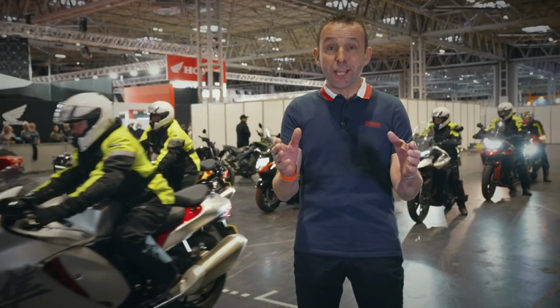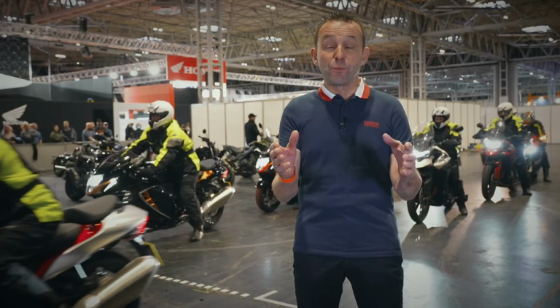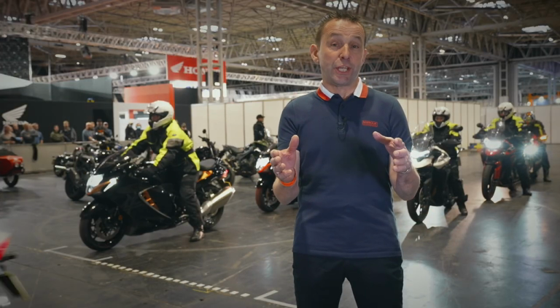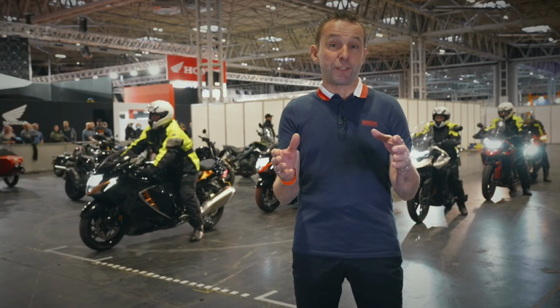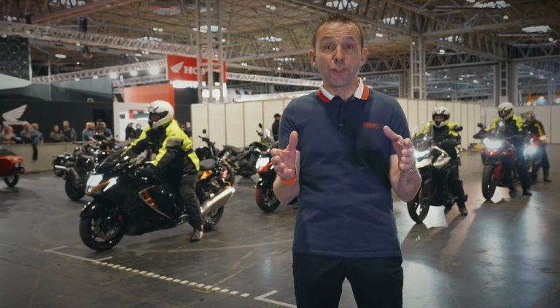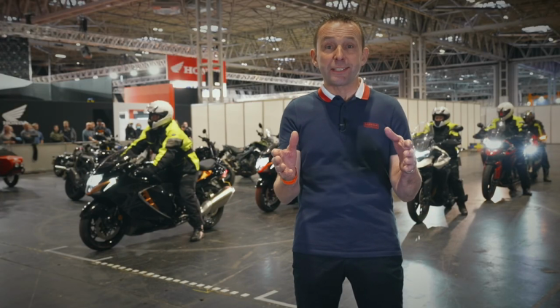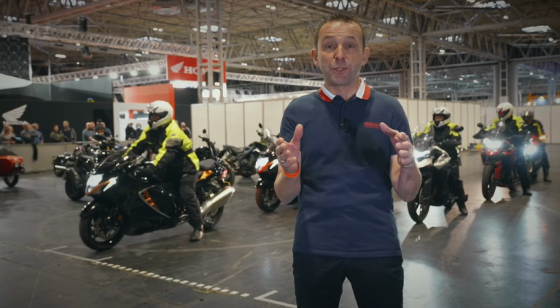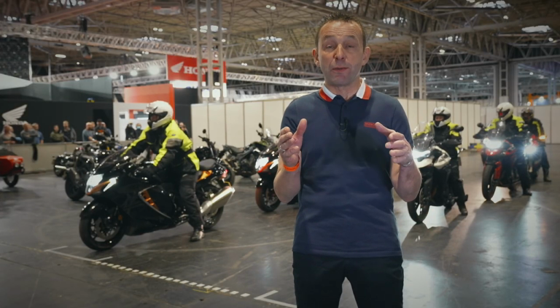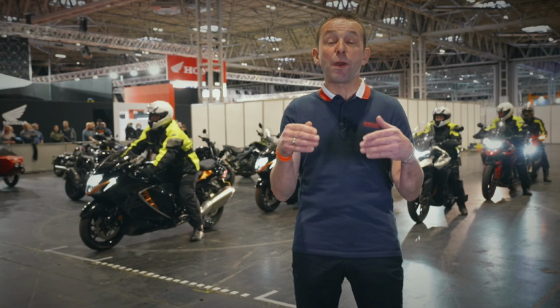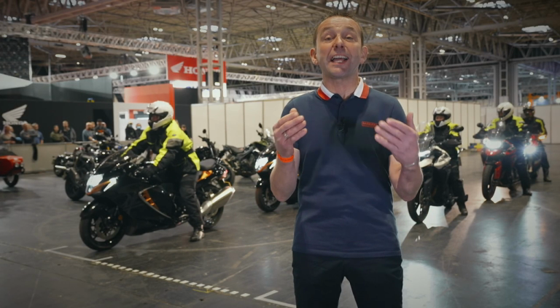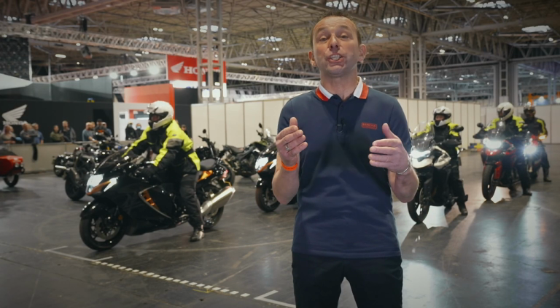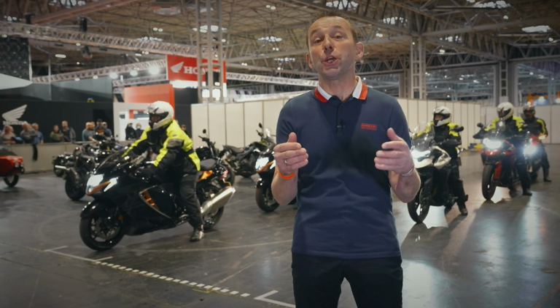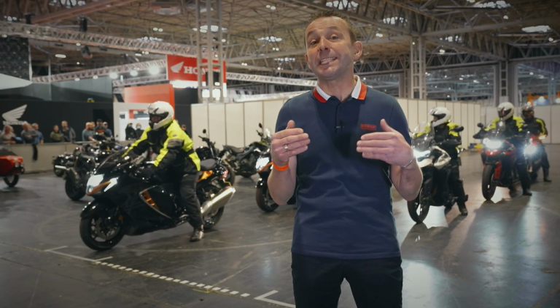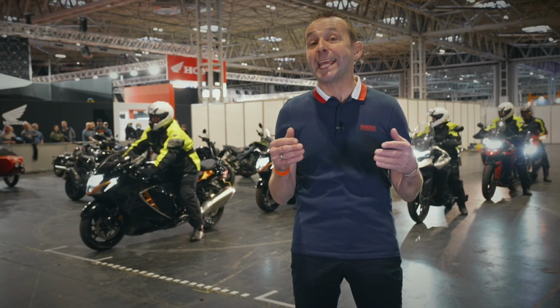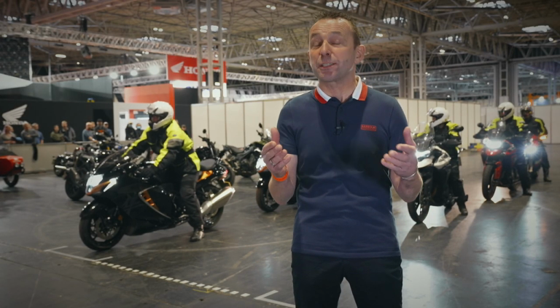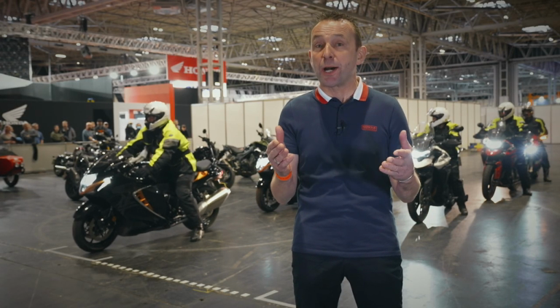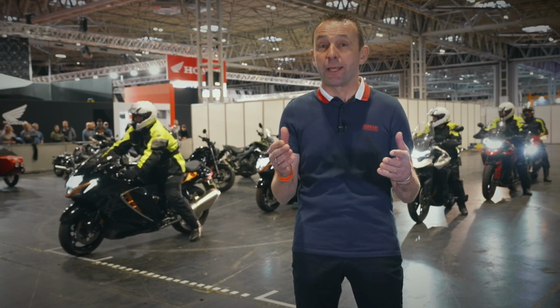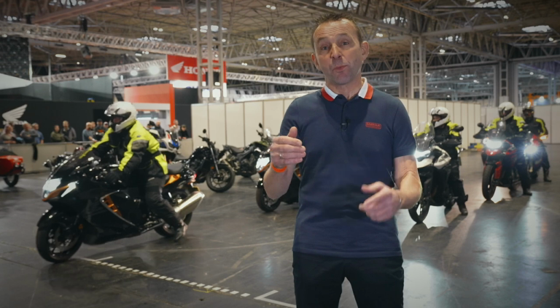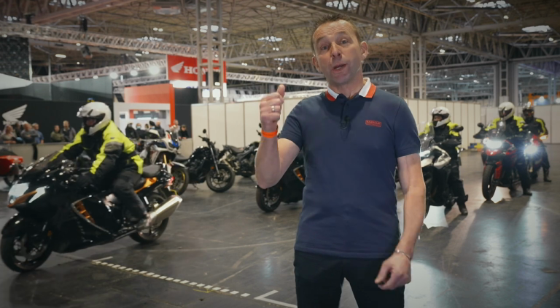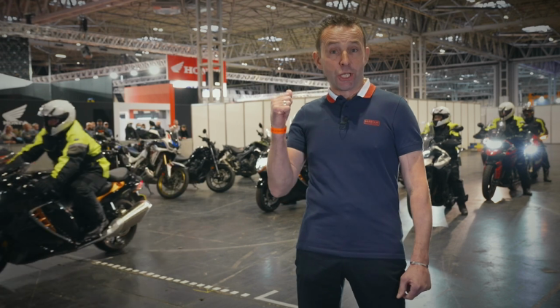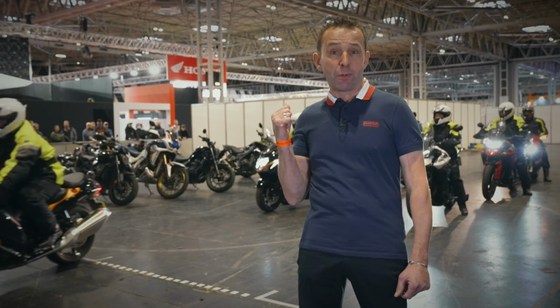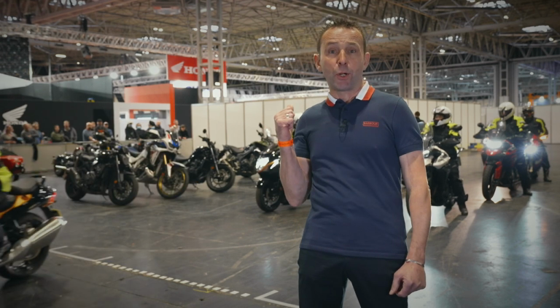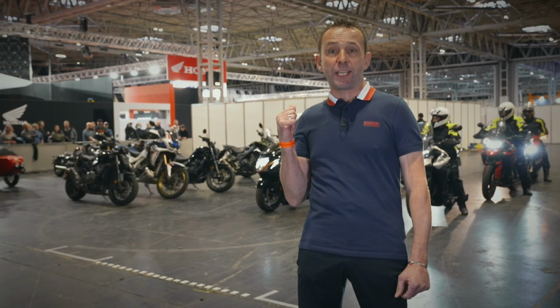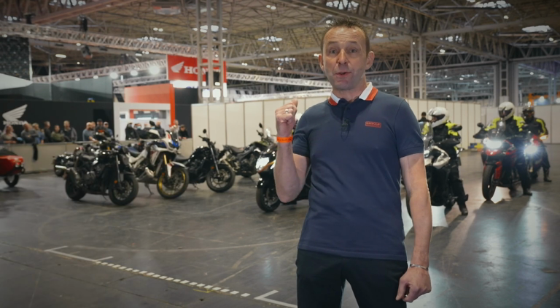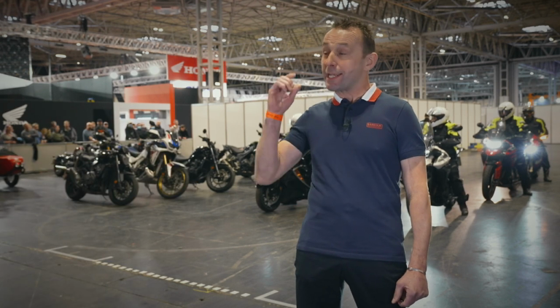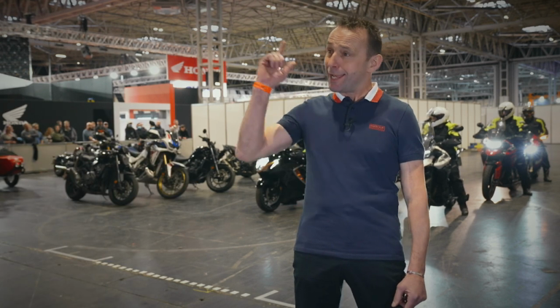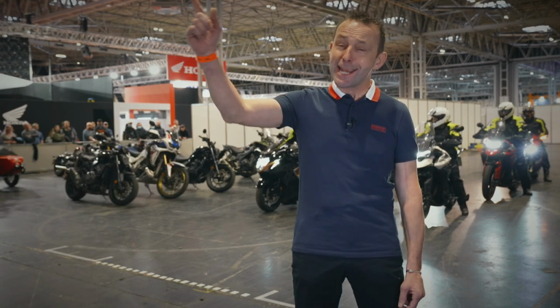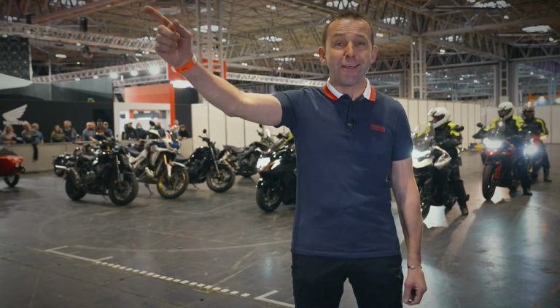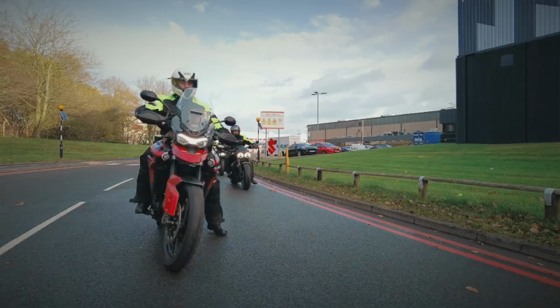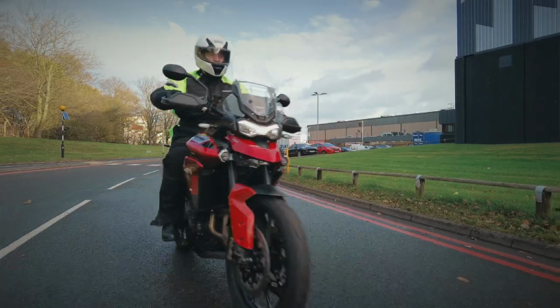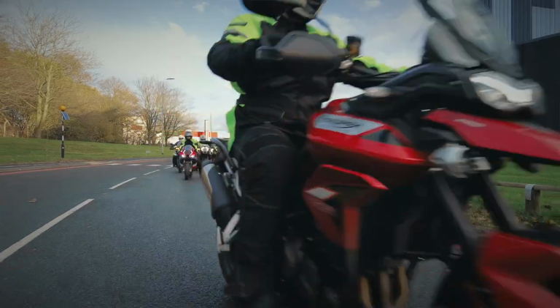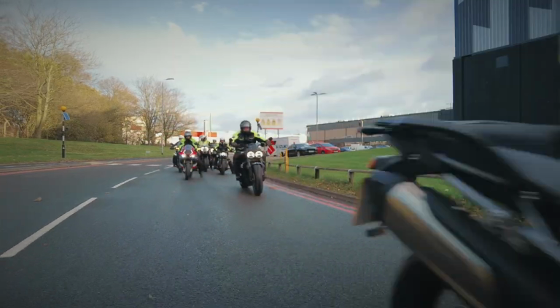The Test Zone returns with thanks to Shoei, City, and Spada, where you can come and book a test ride and get out there on the open road.